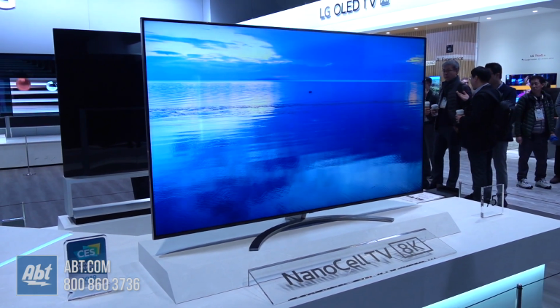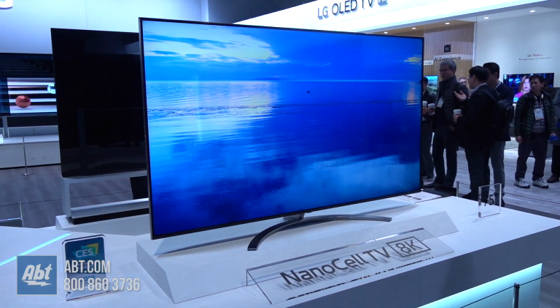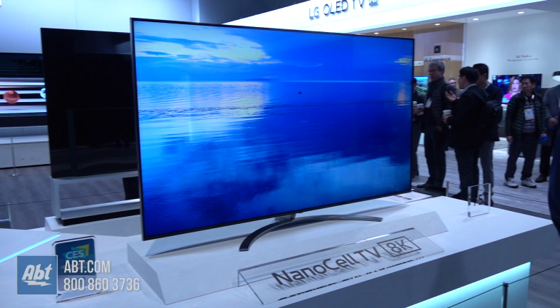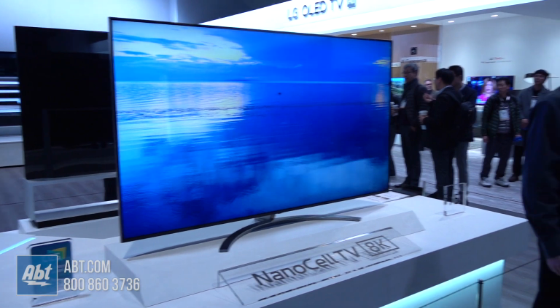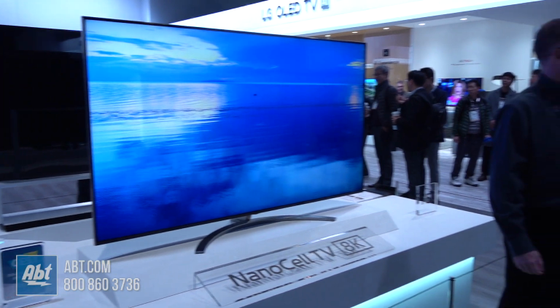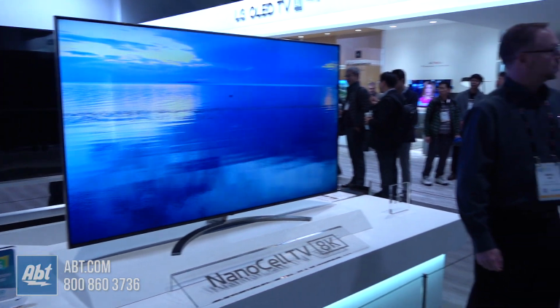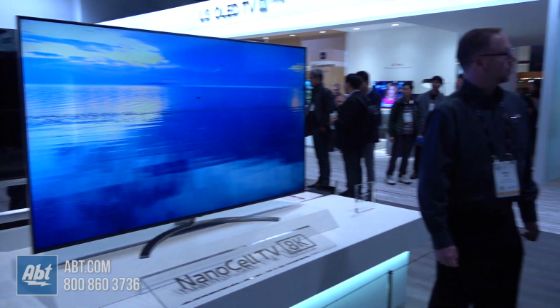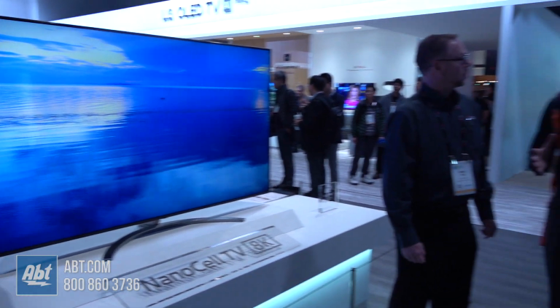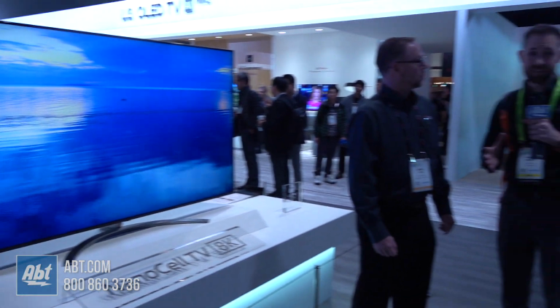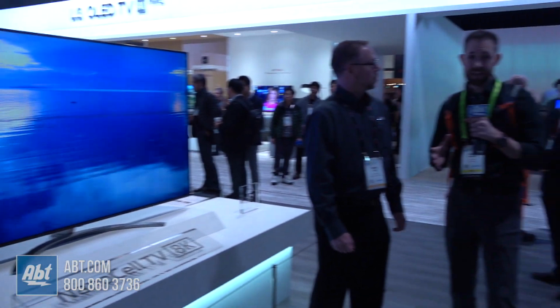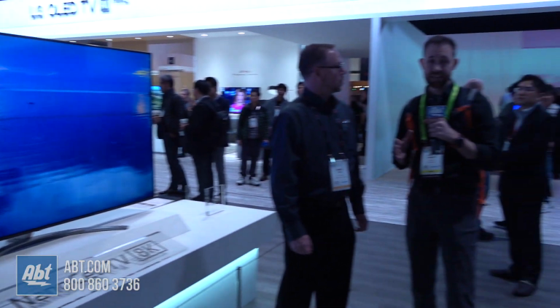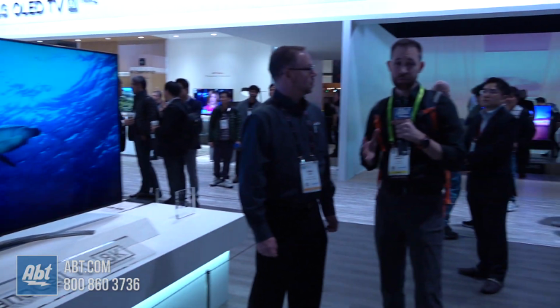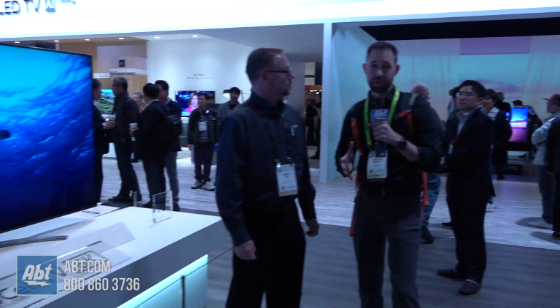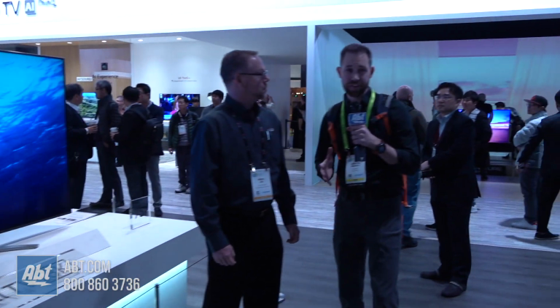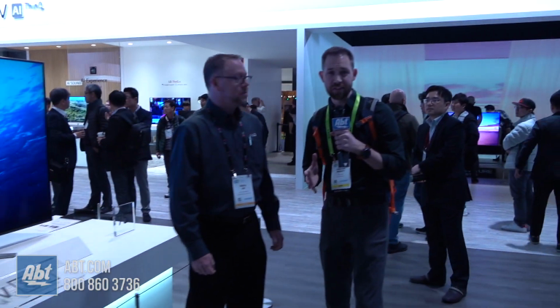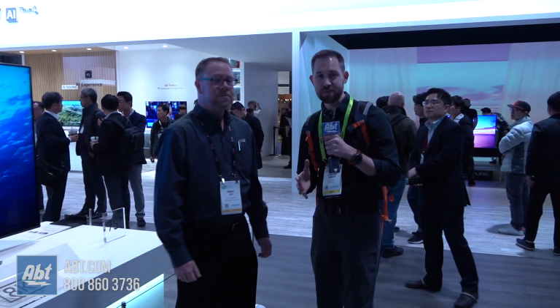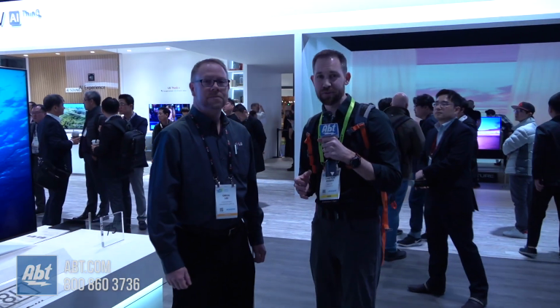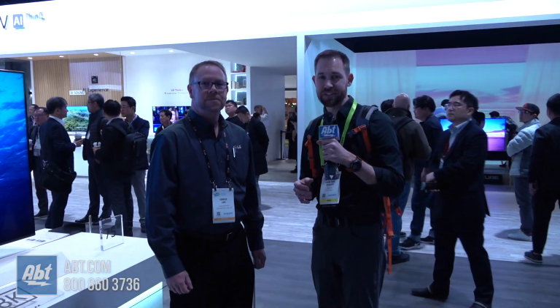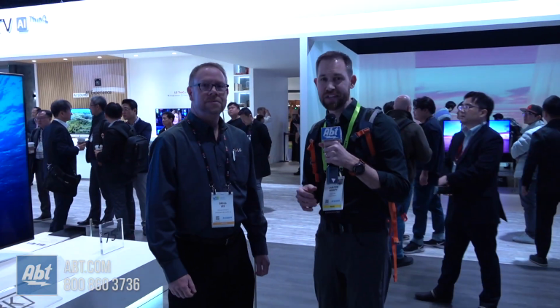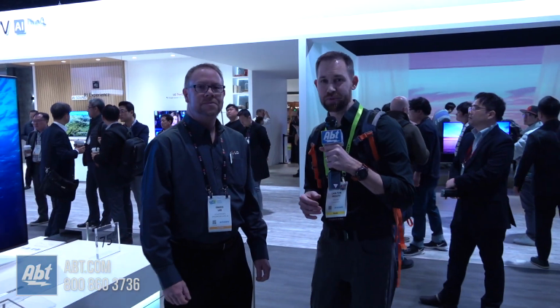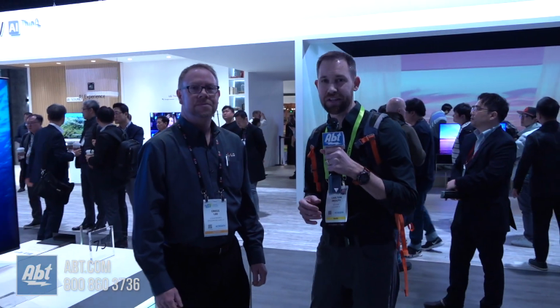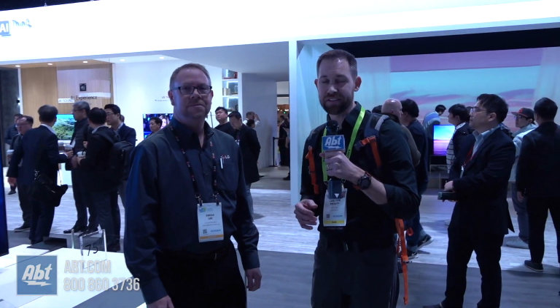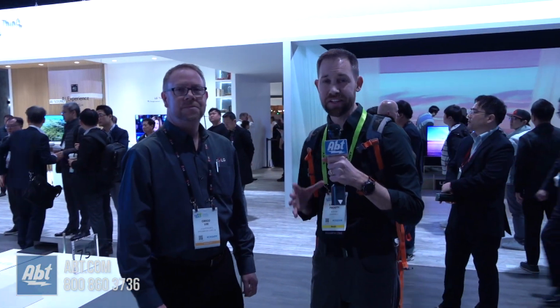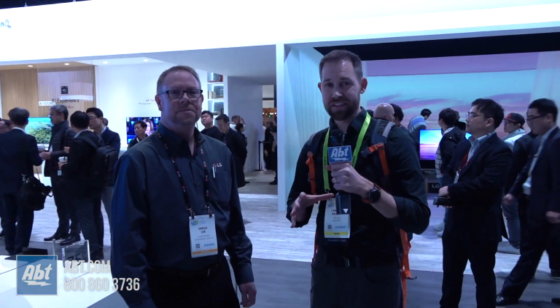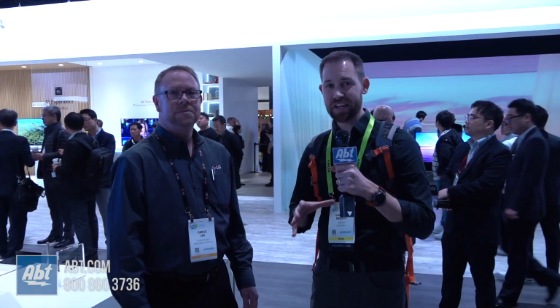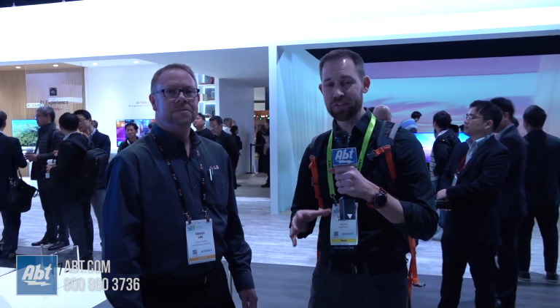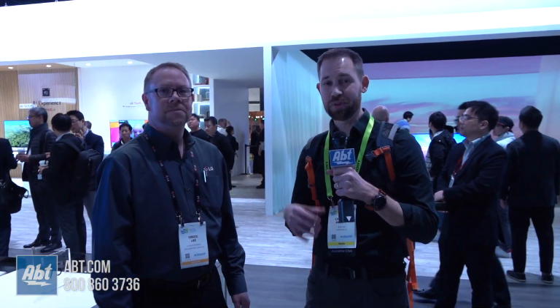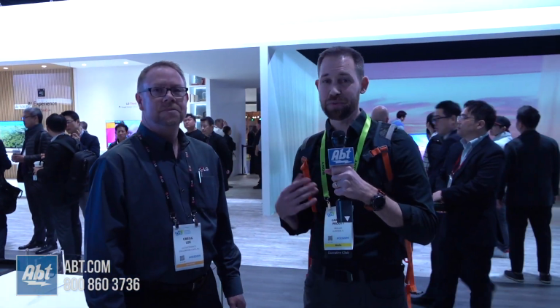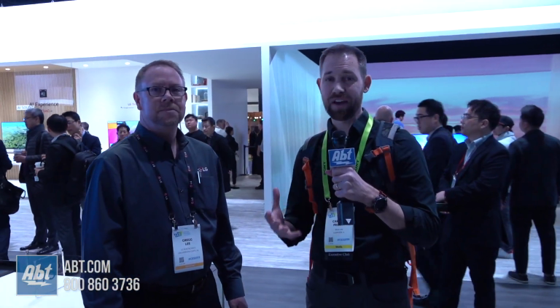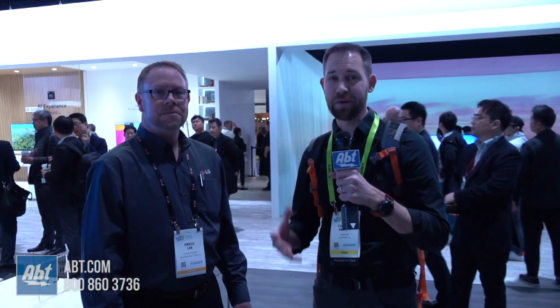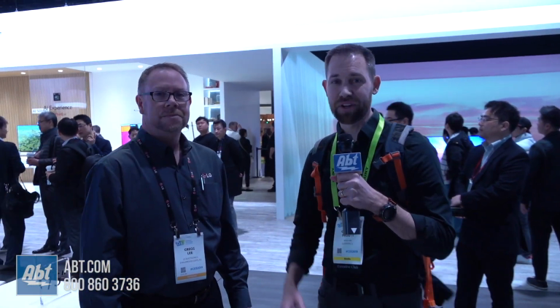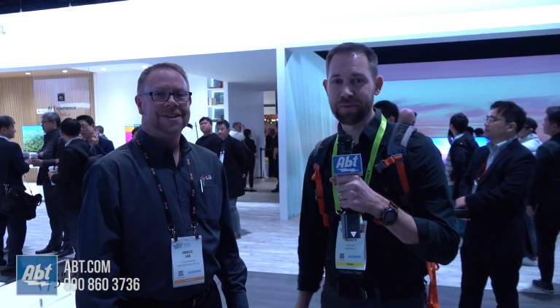Very cool. Great looking TV, guys. Again, we're here at the LG booth at CES 2019. Stay tuned because we've got a lot more coming.